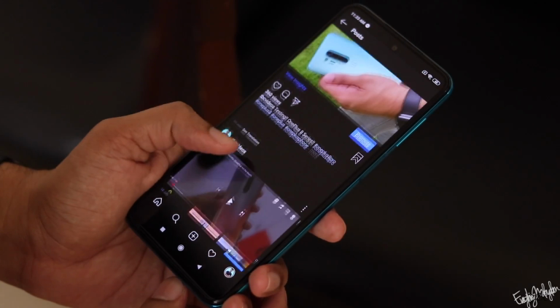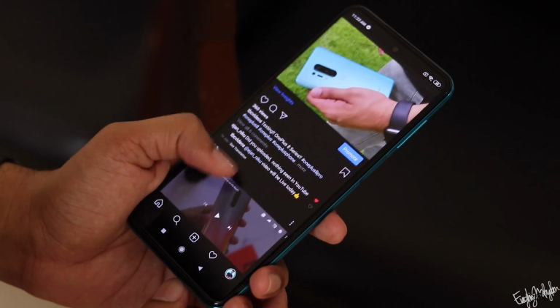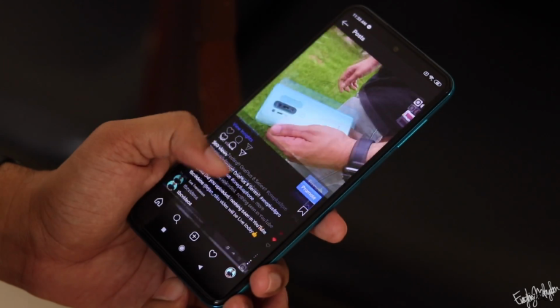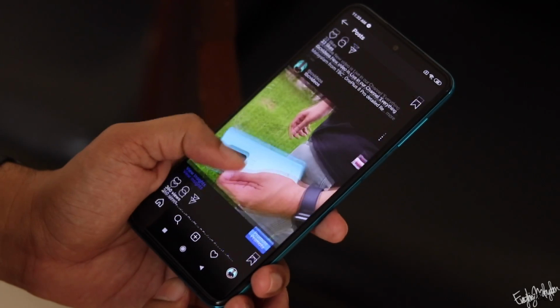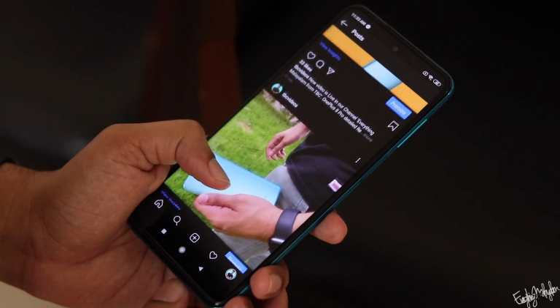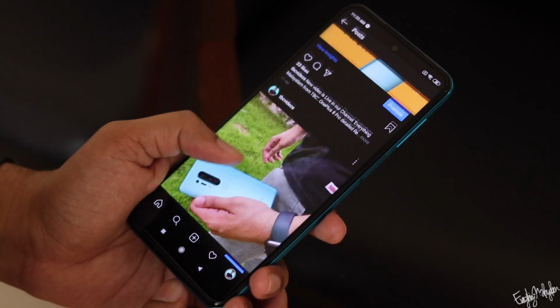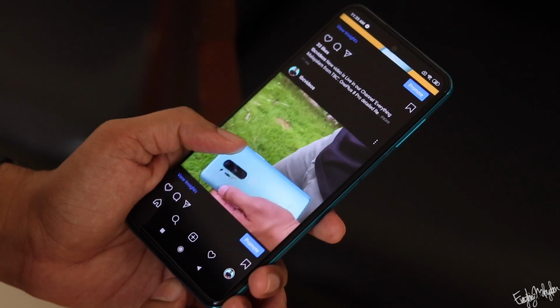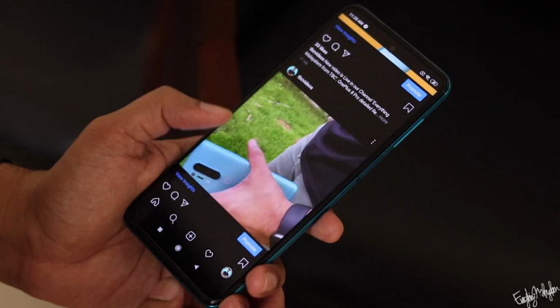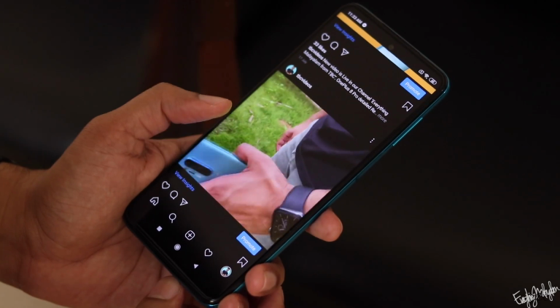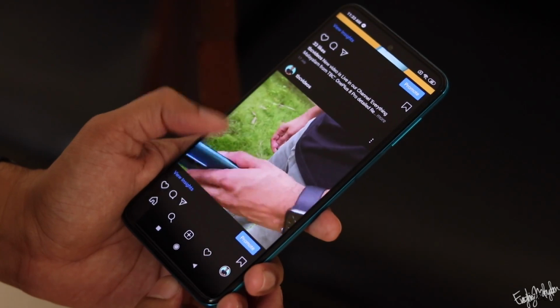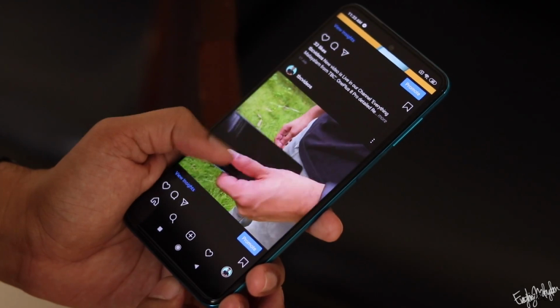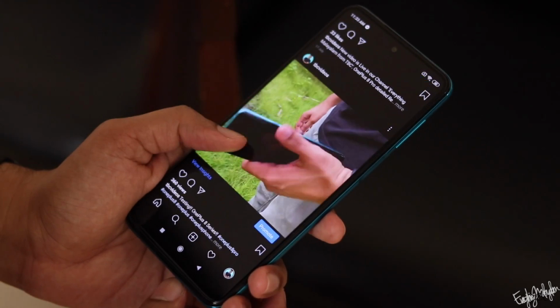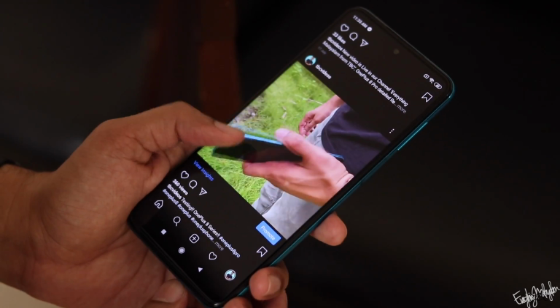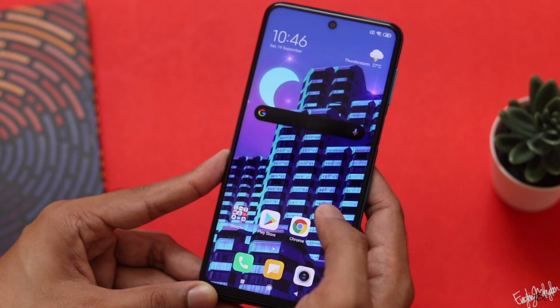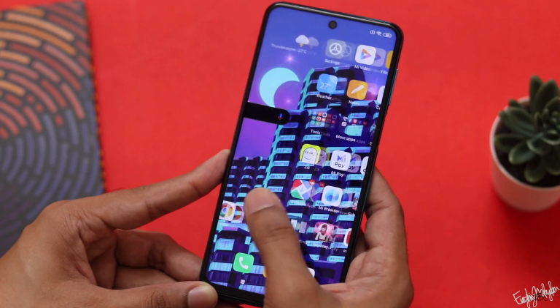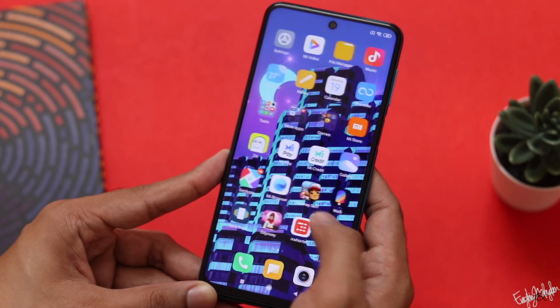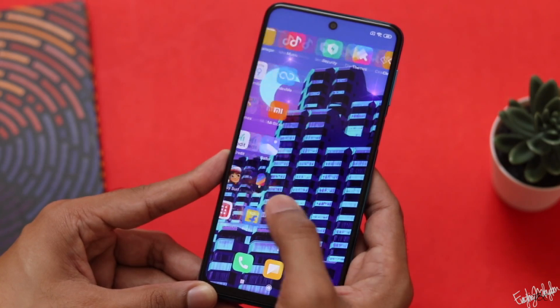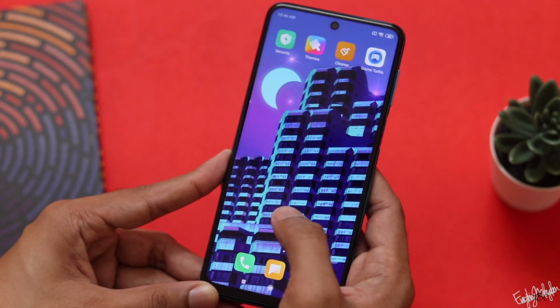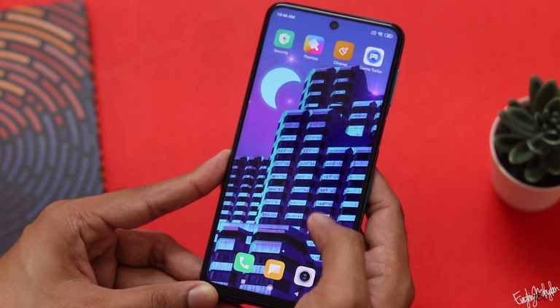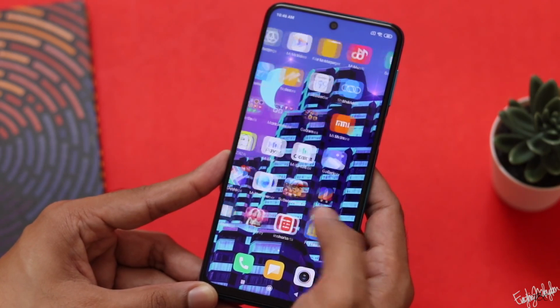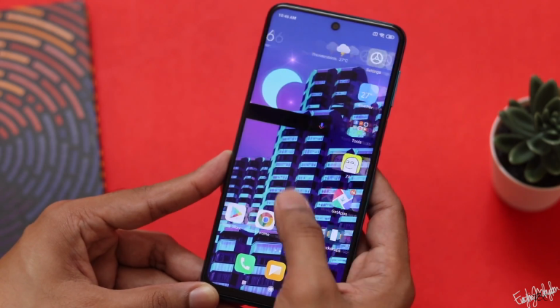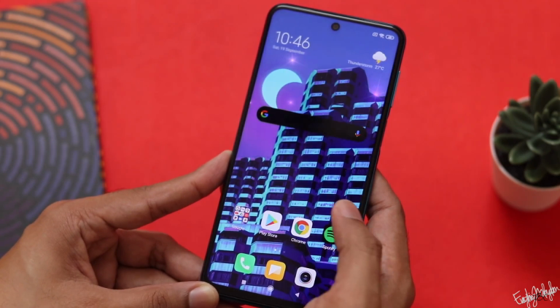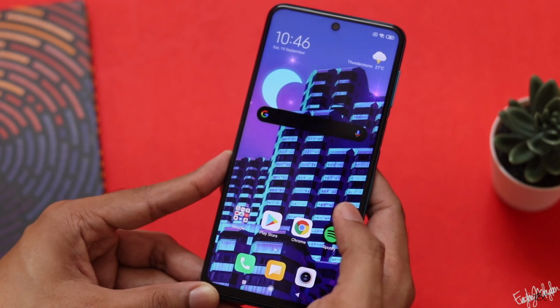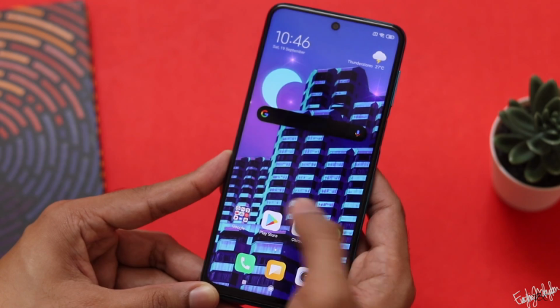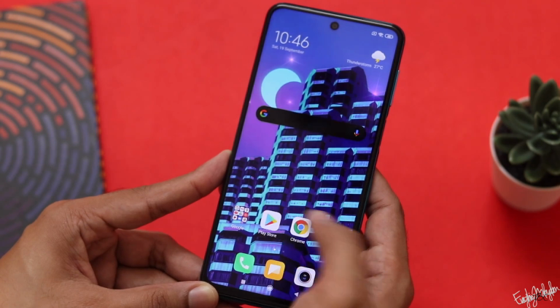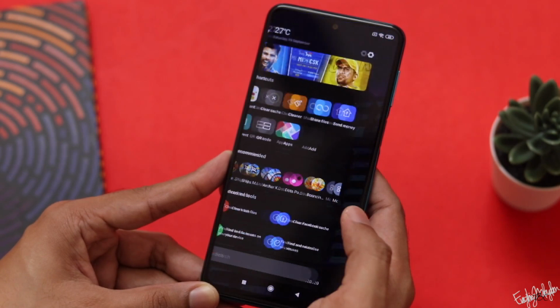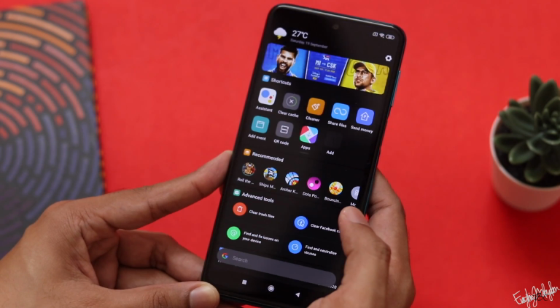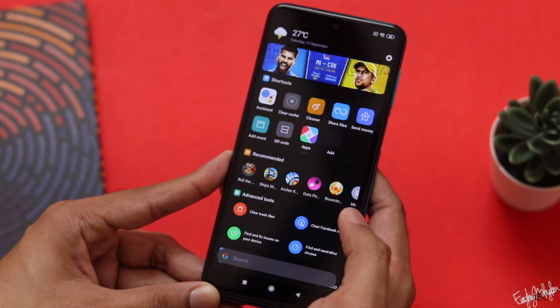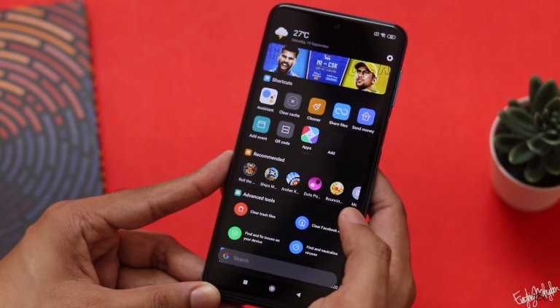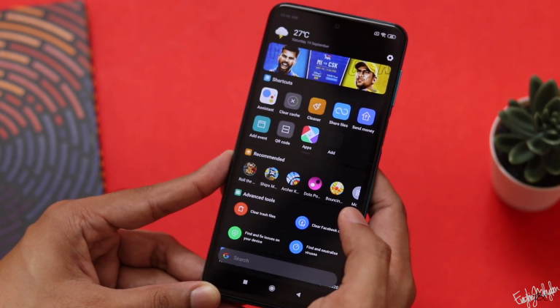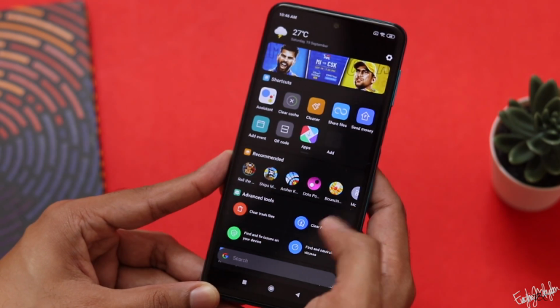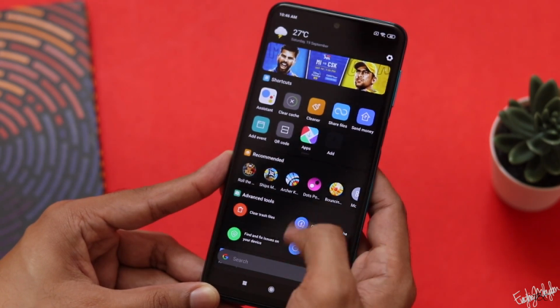There is a lot of lag in the Realme 7 Pro as well. Looking at the same price range, there are some issues with the home screen.